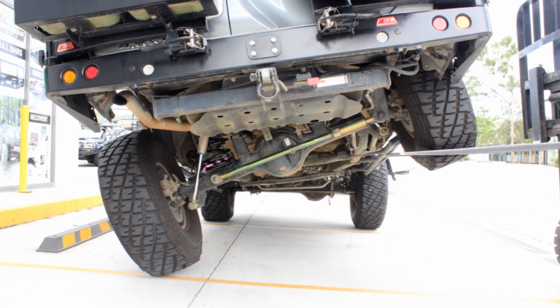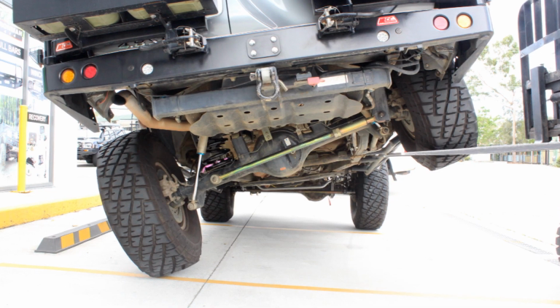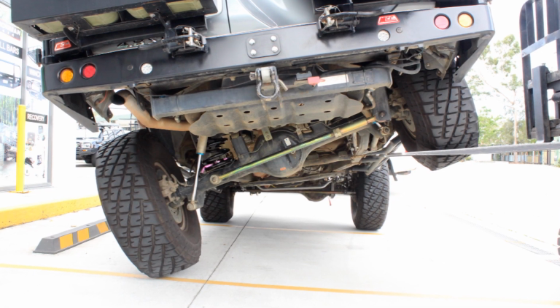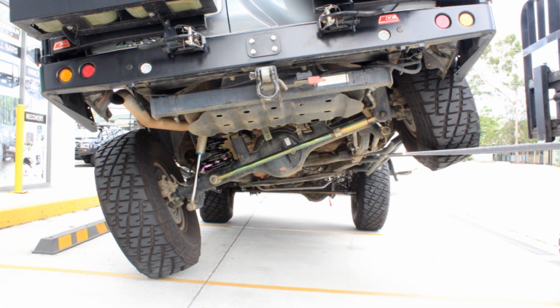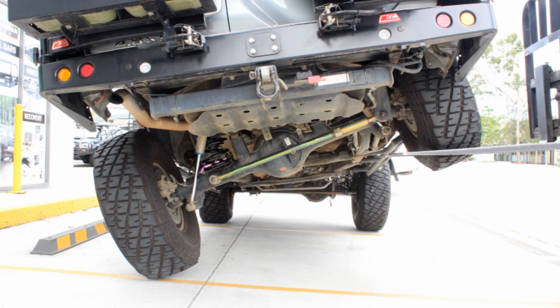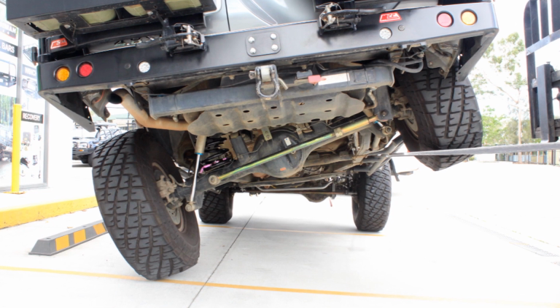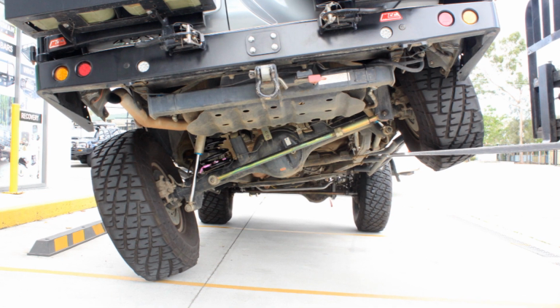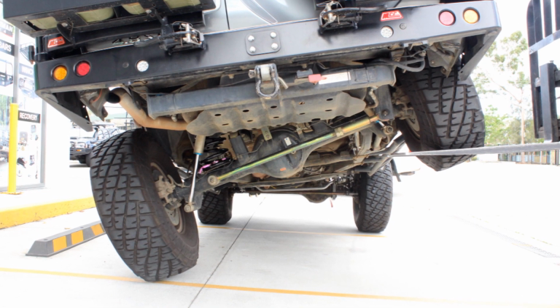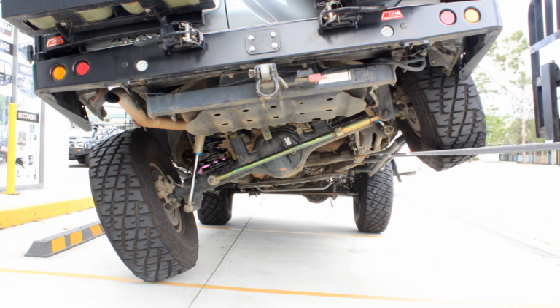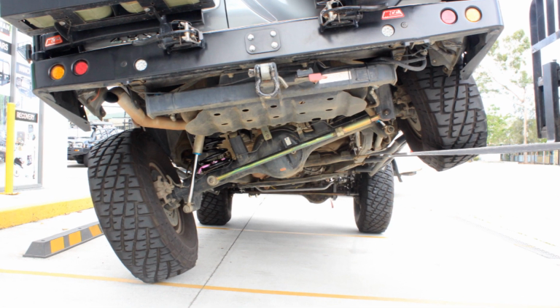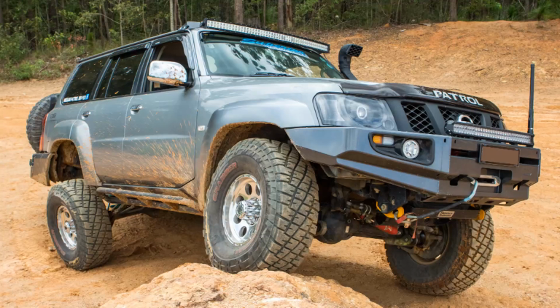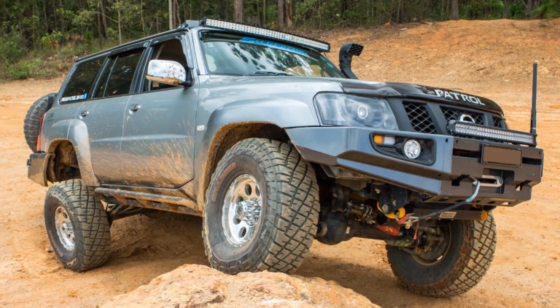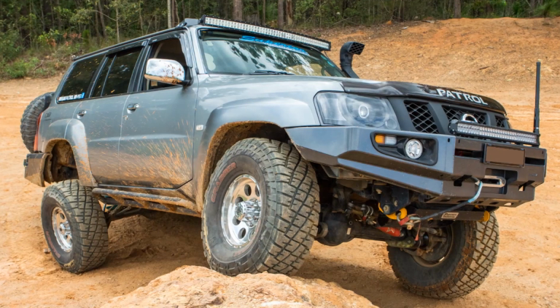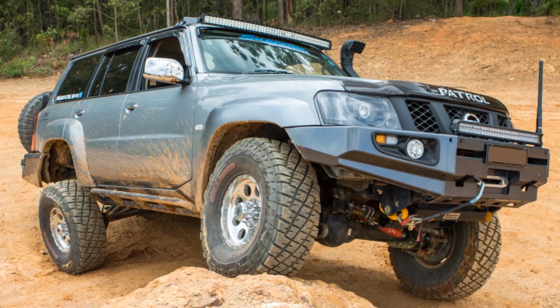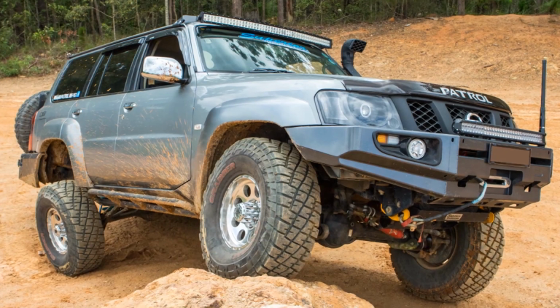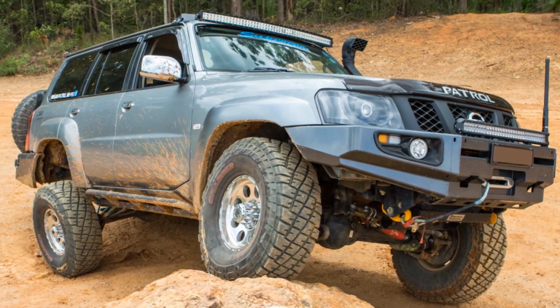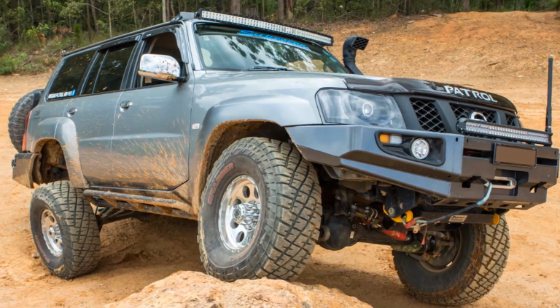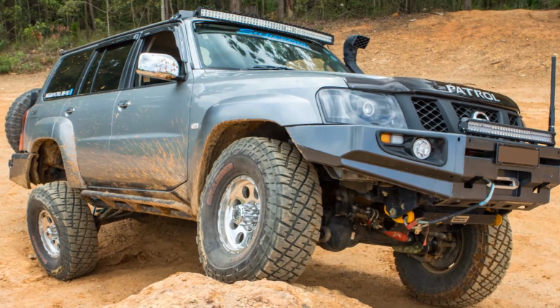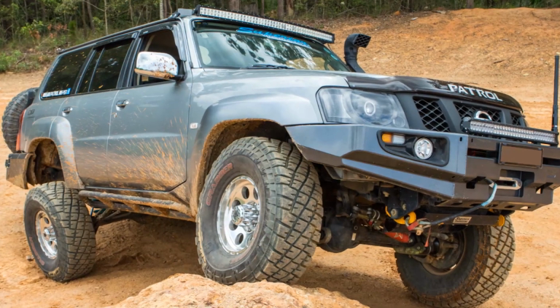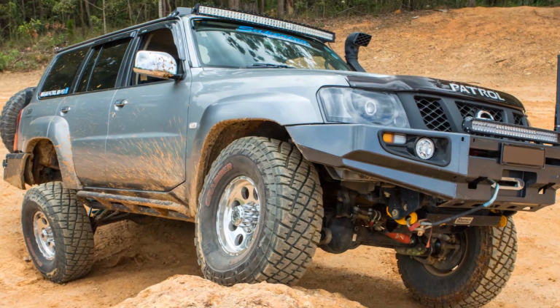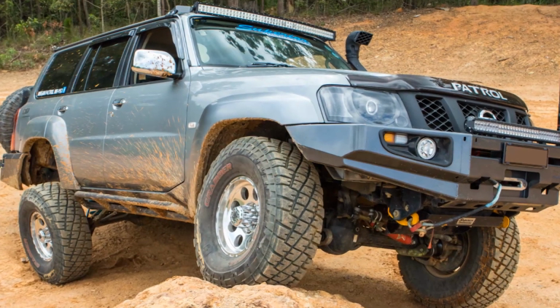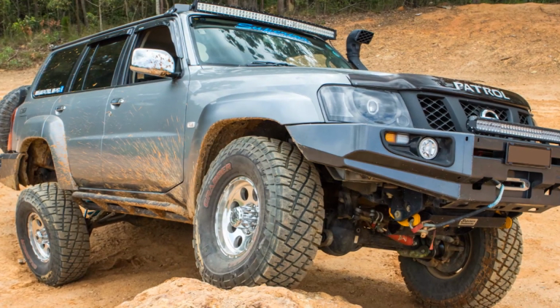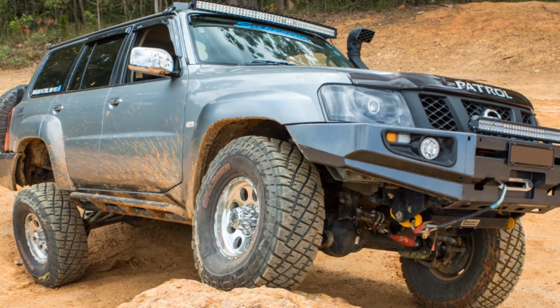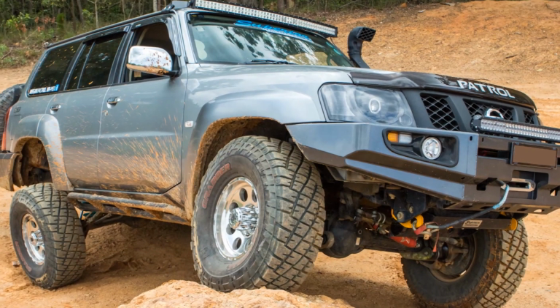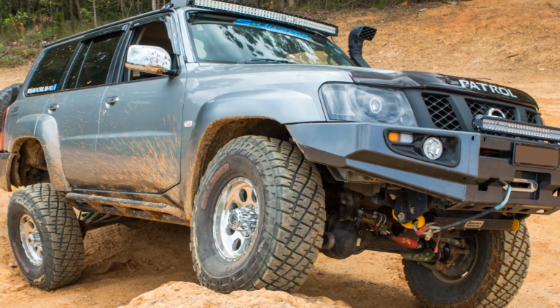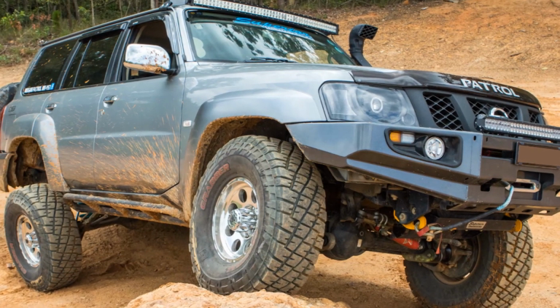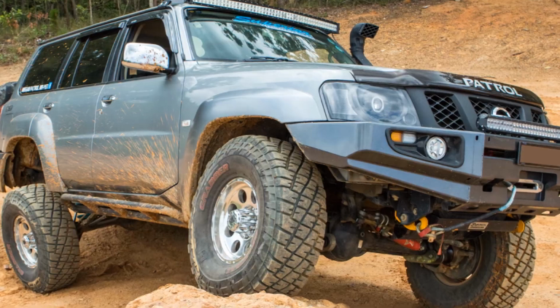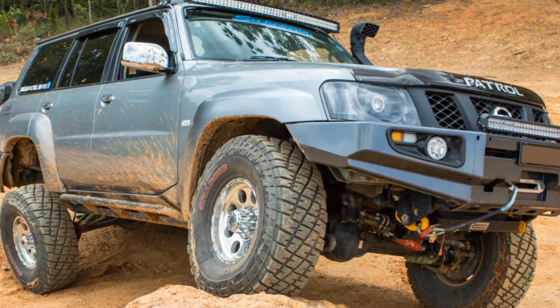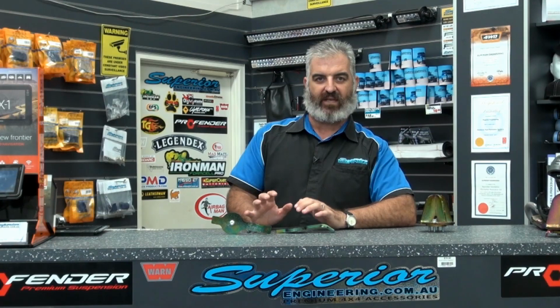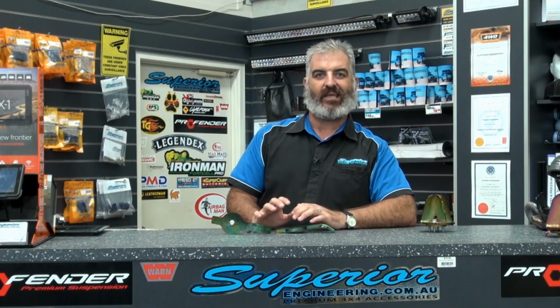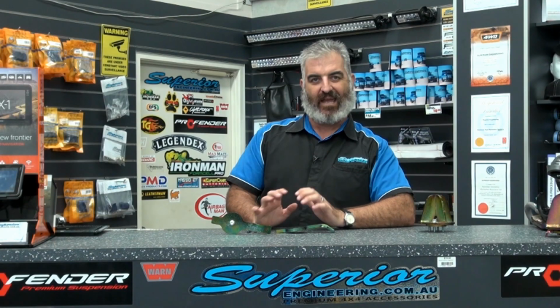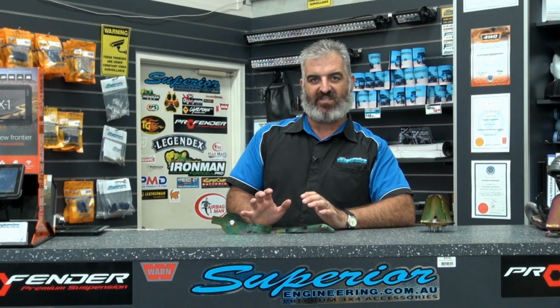By using our dropout cones and coil retainers, you know your coil spring suspension will handle the rigors of hard off-road driving, guaranteed.